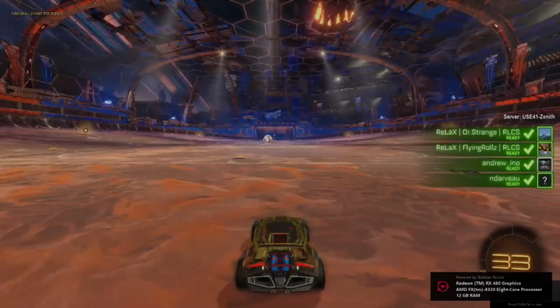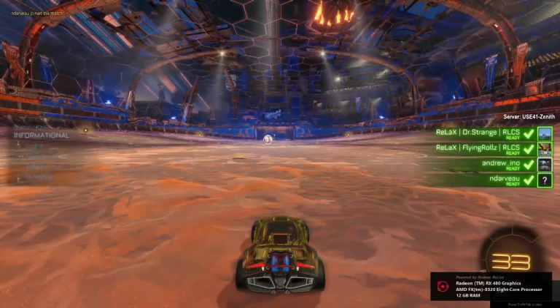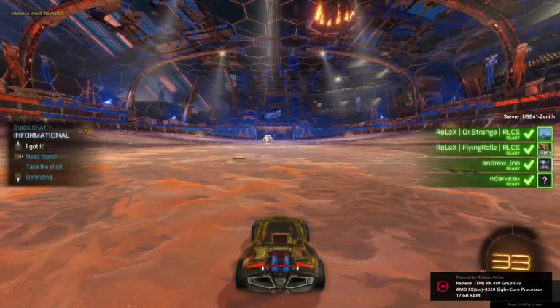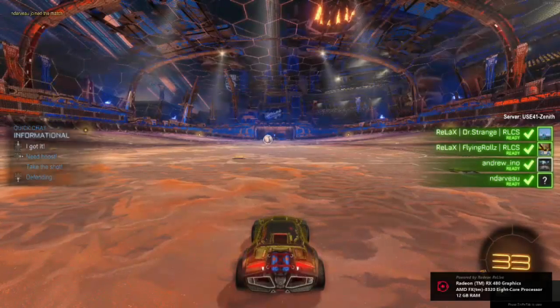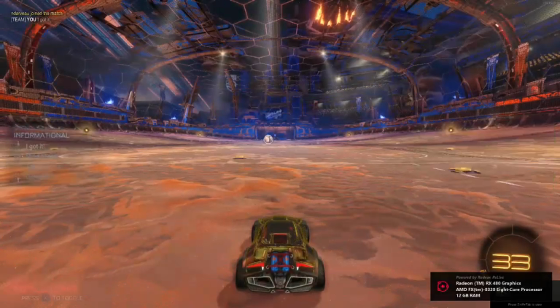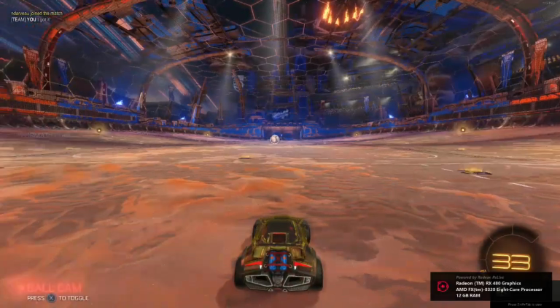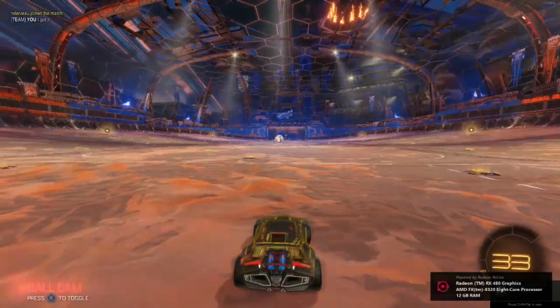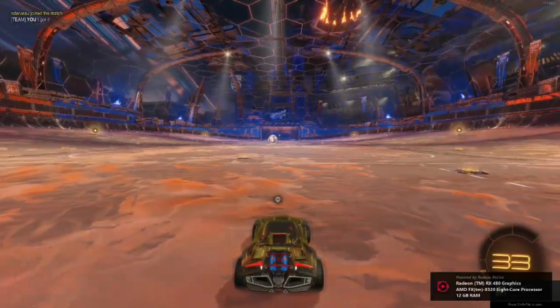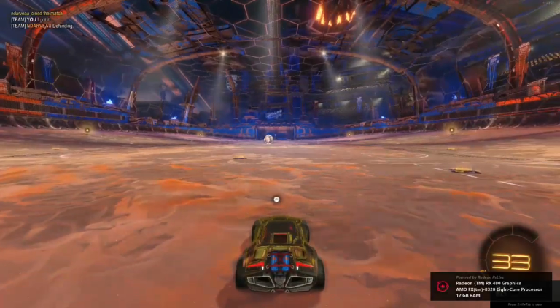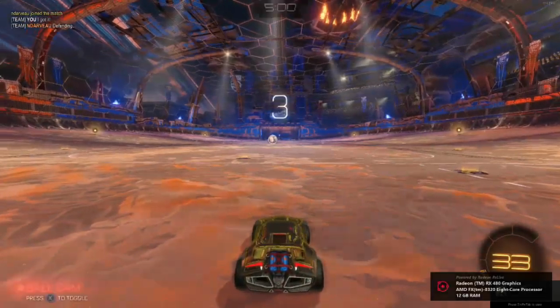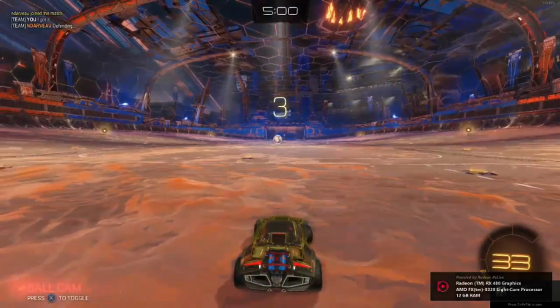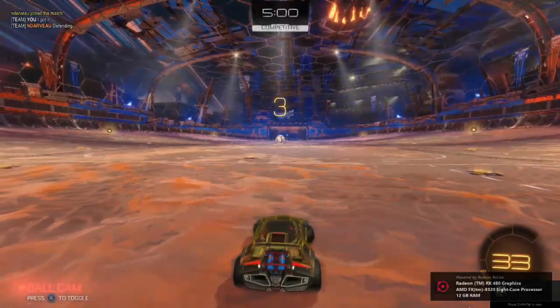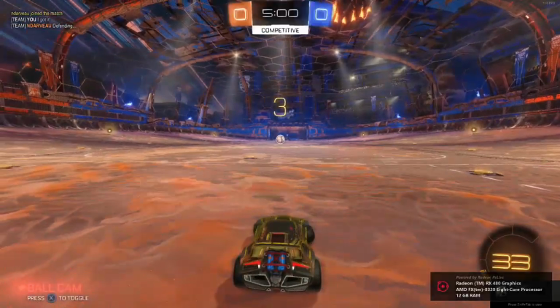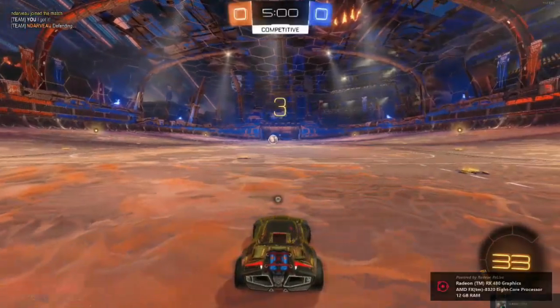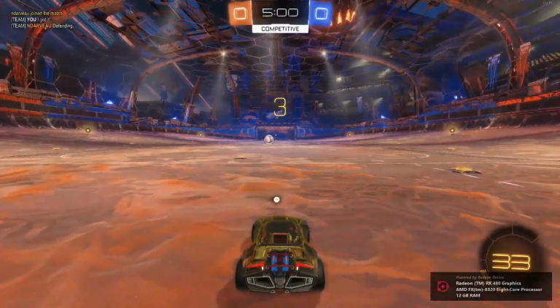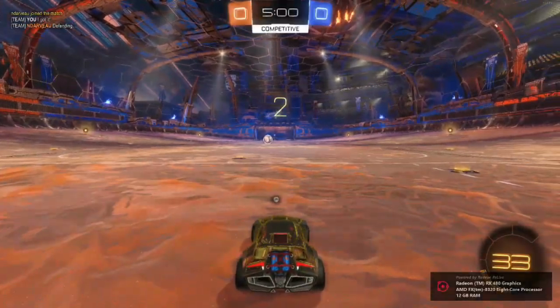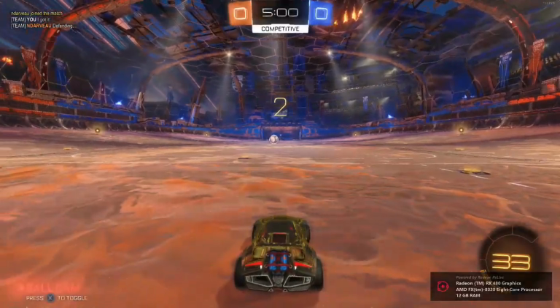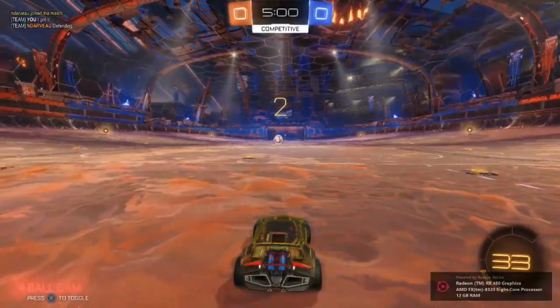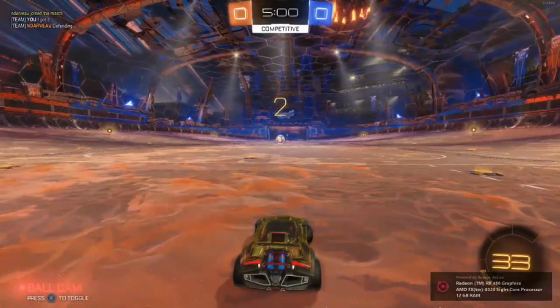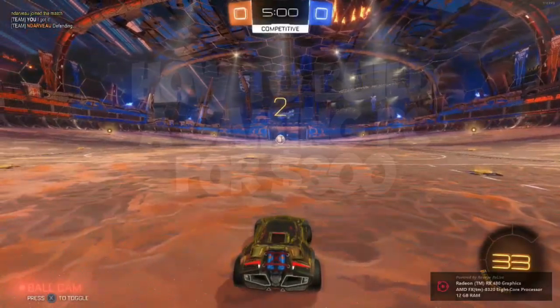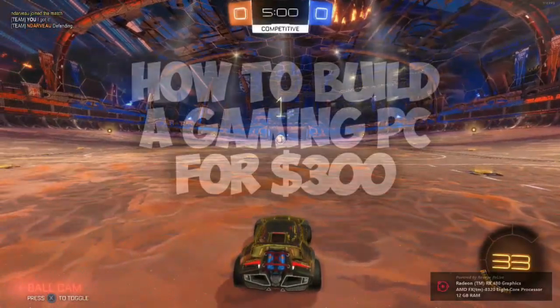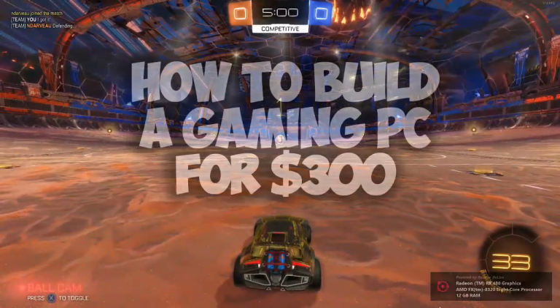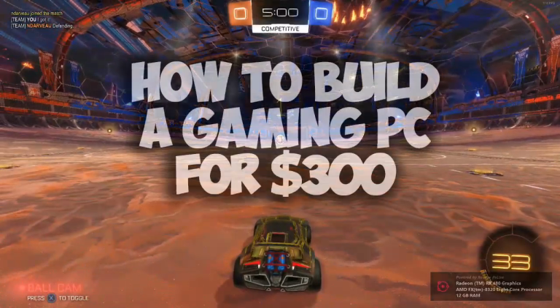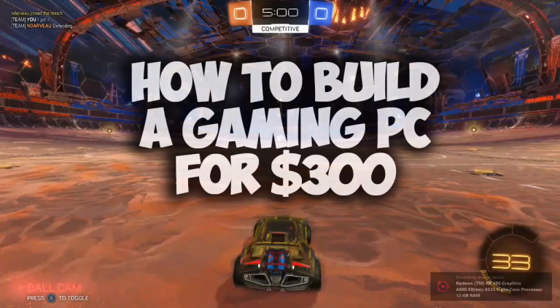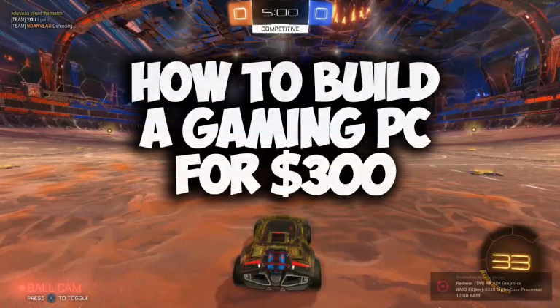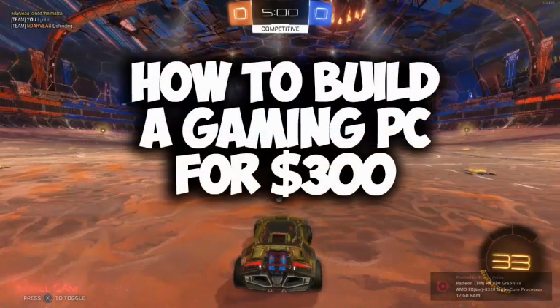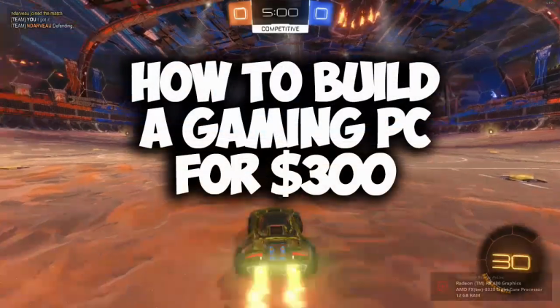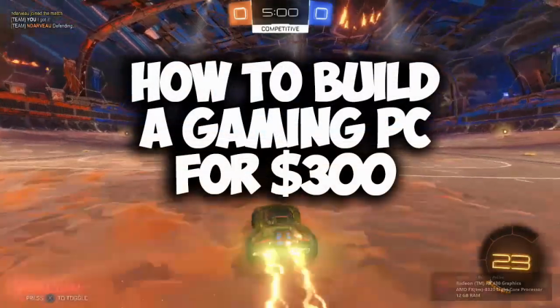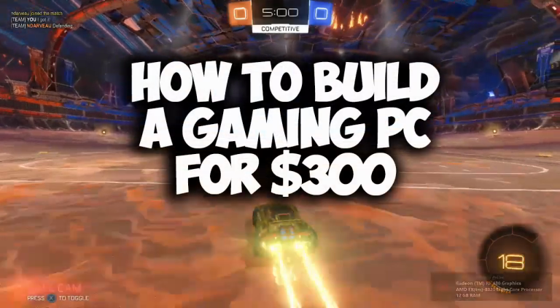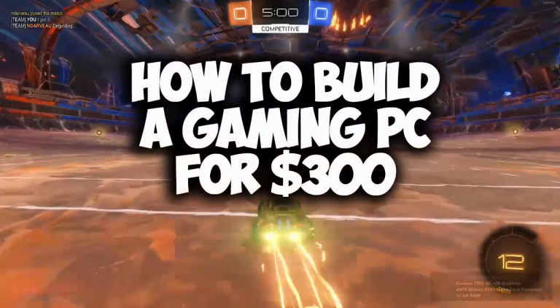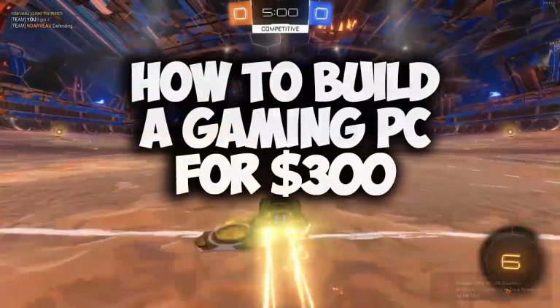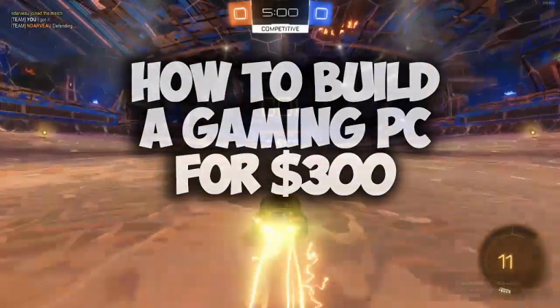Hey, what is up guys, Andy here with a YouTube video. In this video I'm going to be showing you how you can build a gaming computer for $300.